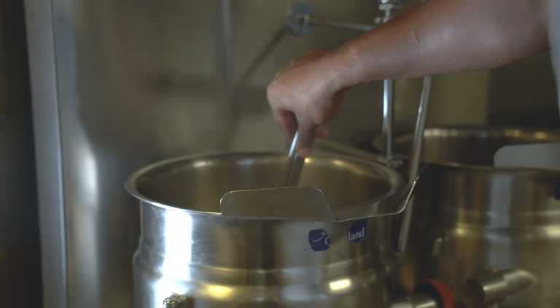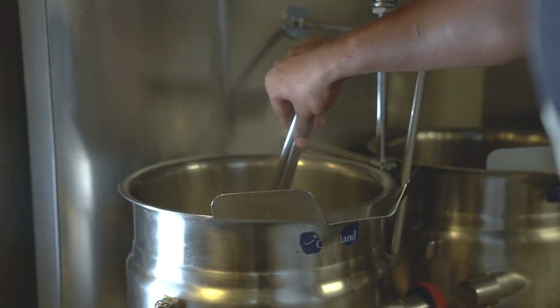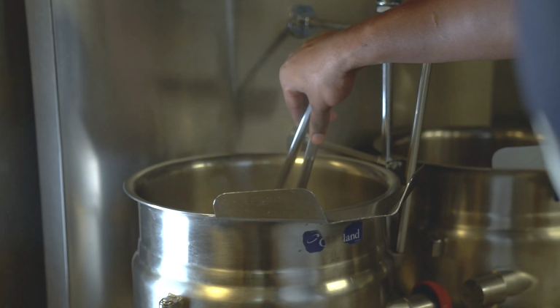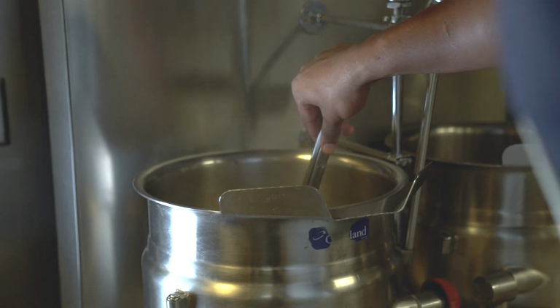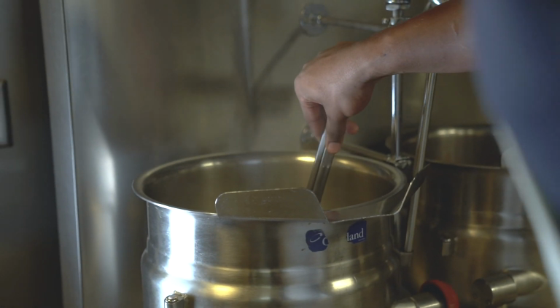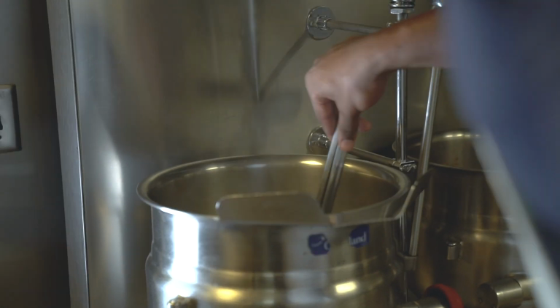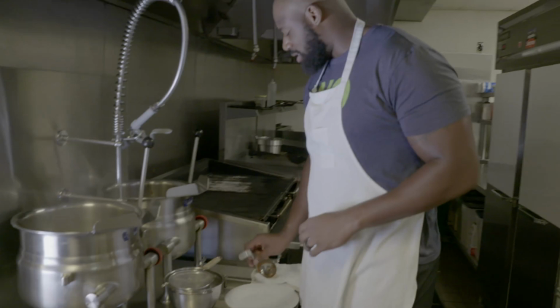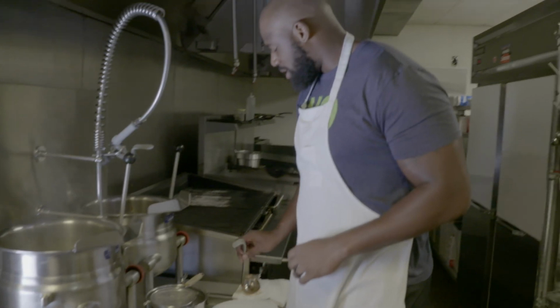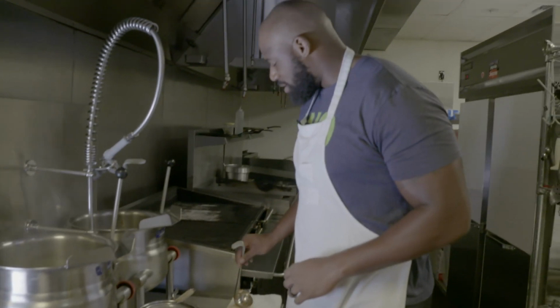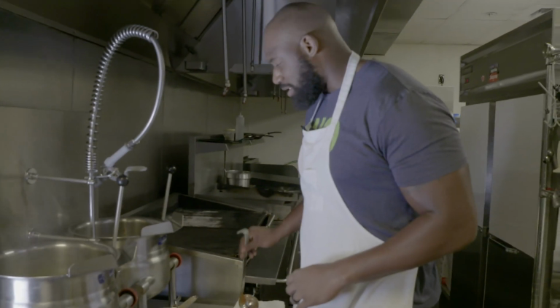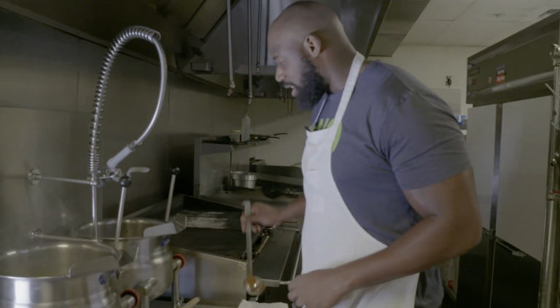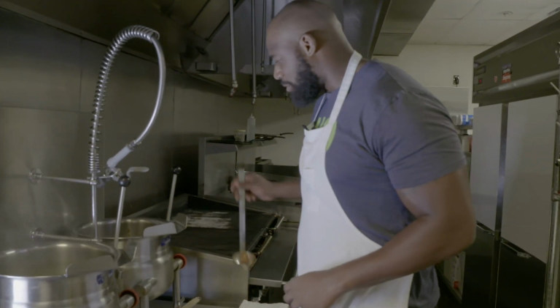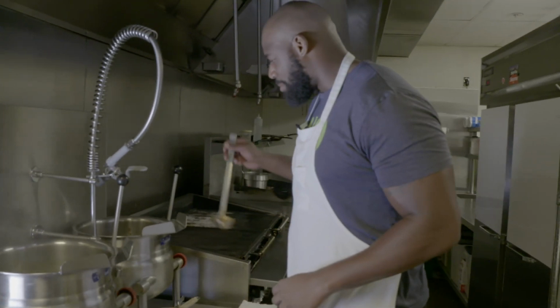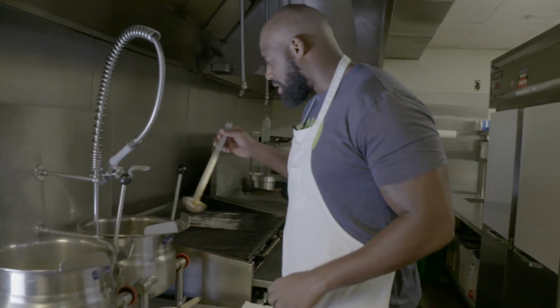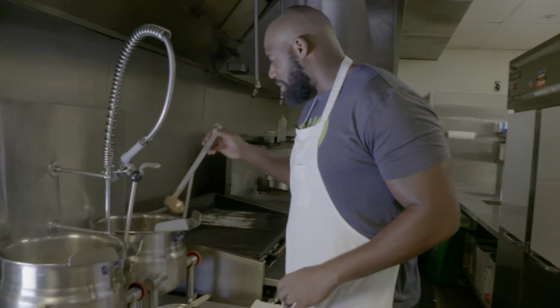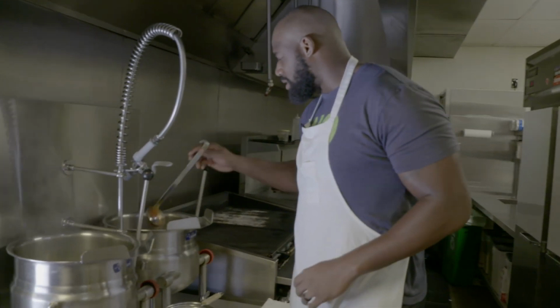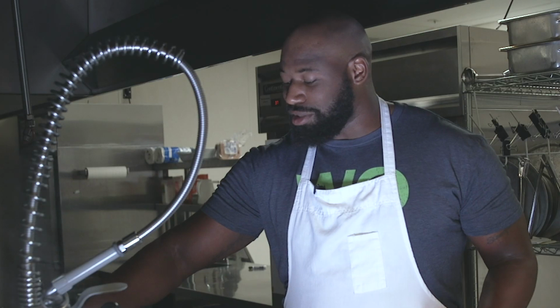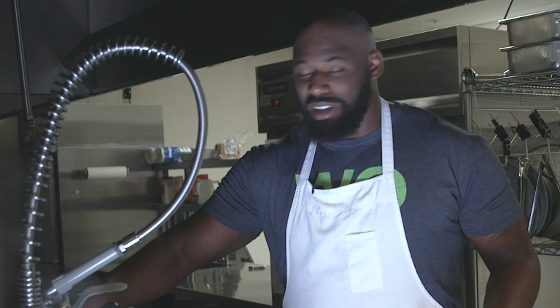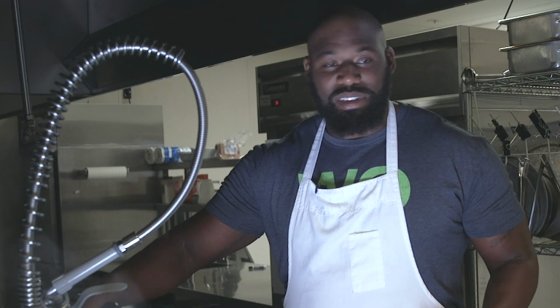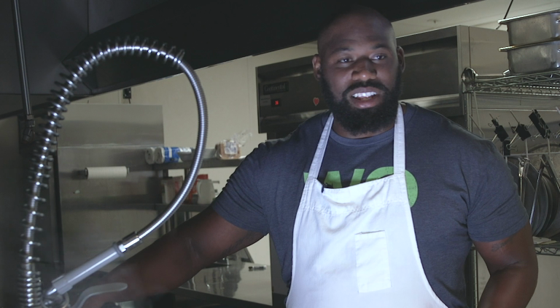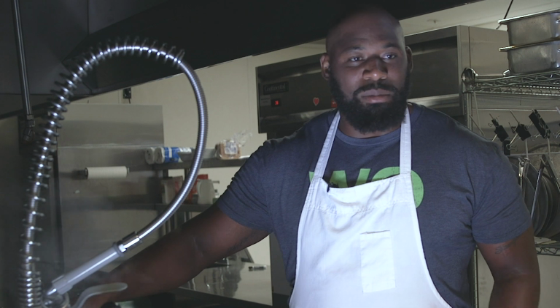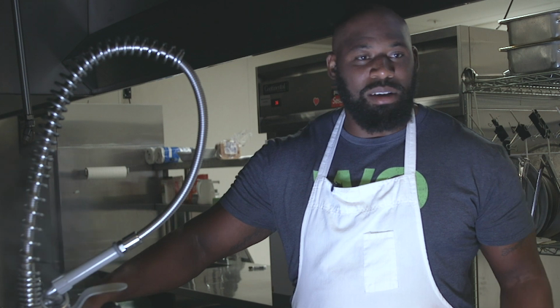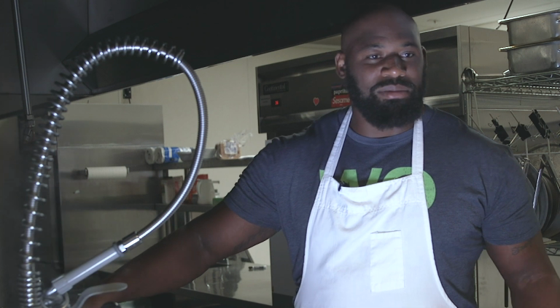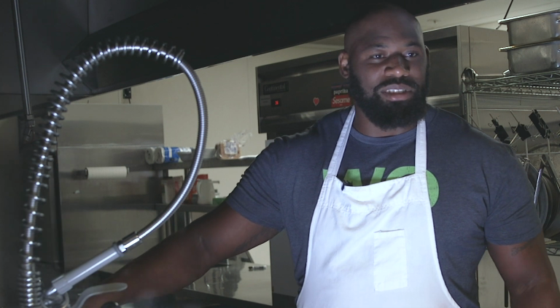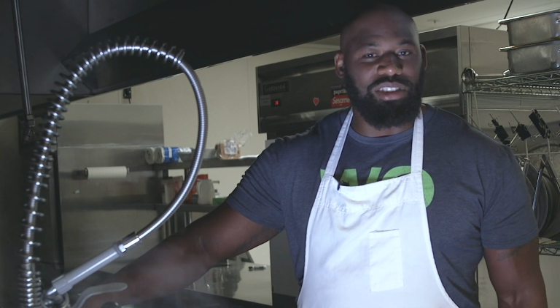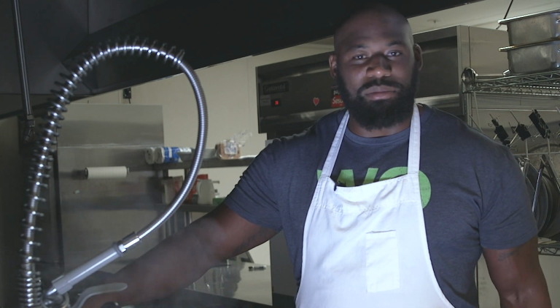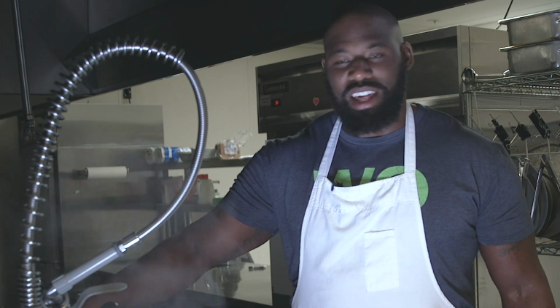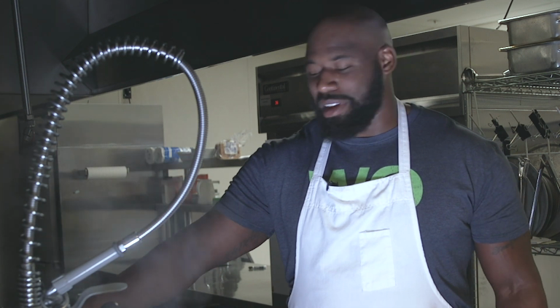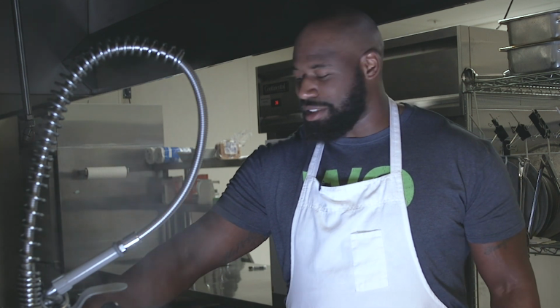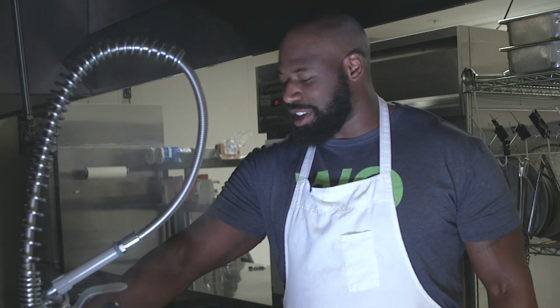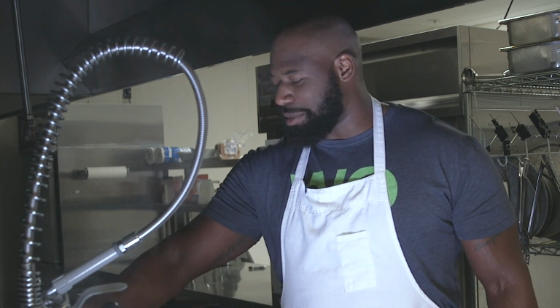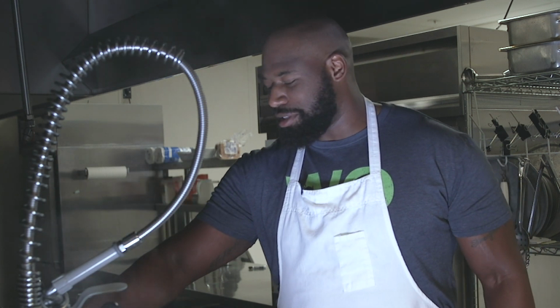I do love pasta dishes. There's a lot of great pasta. It's probably something that my mom taught me how to make a long time ago.